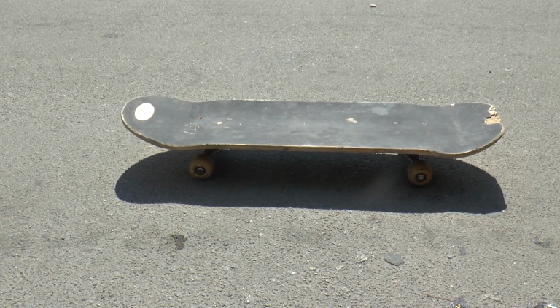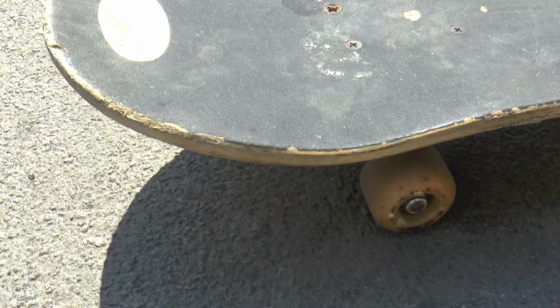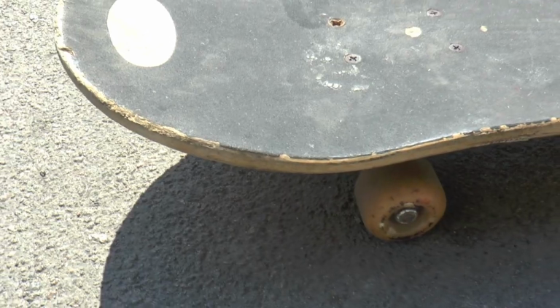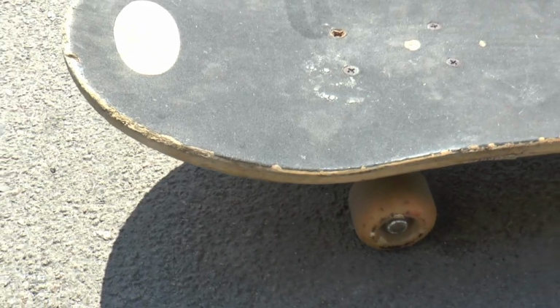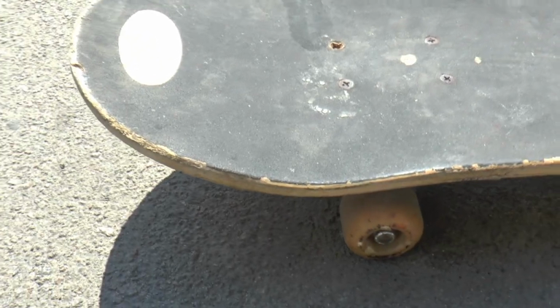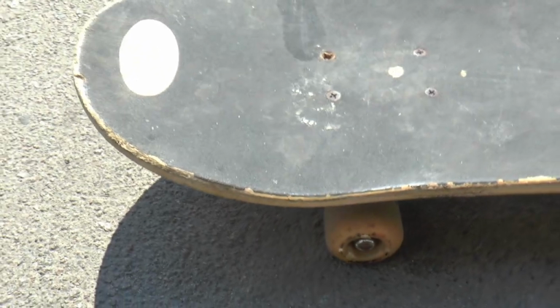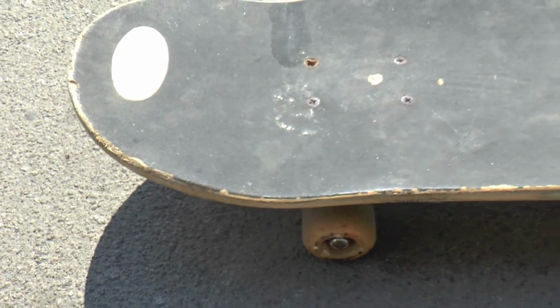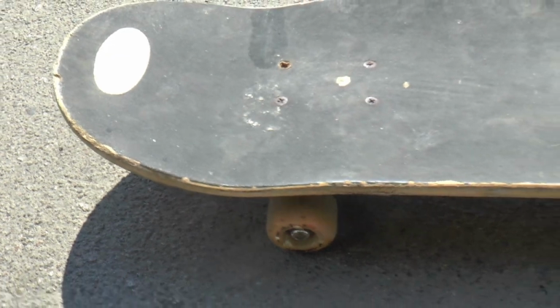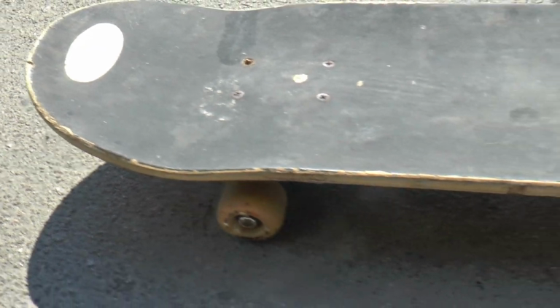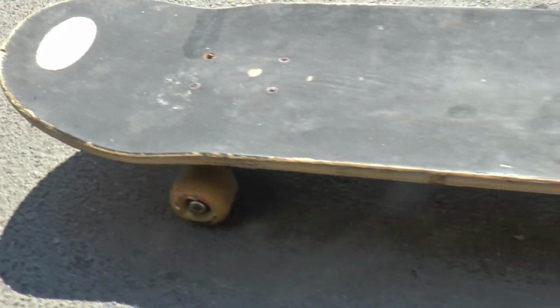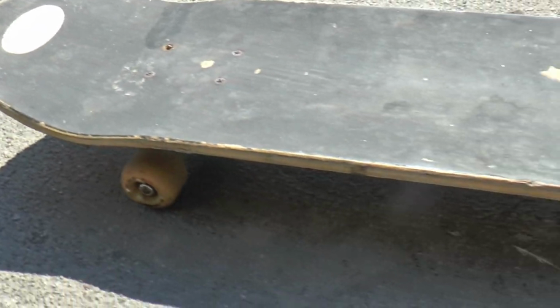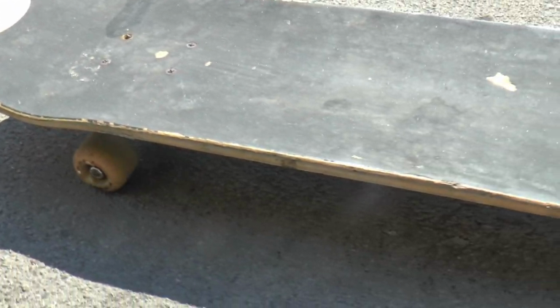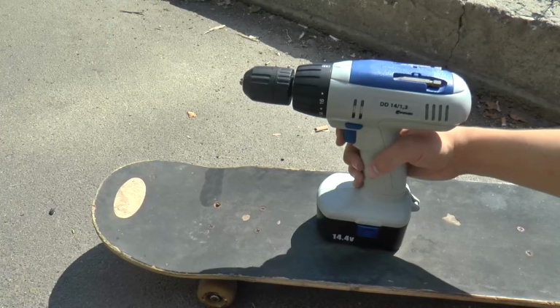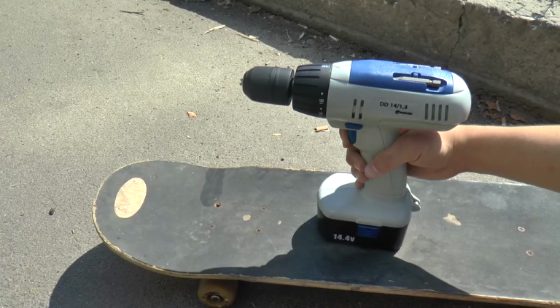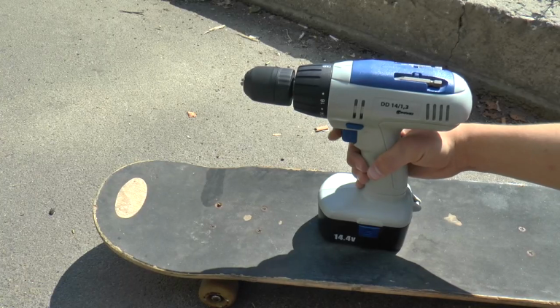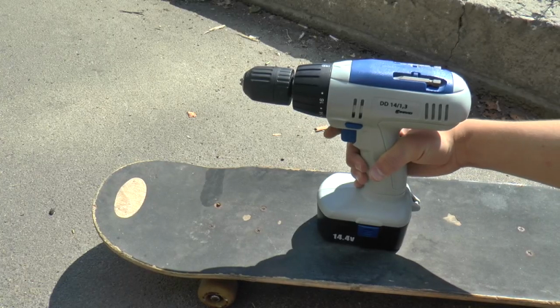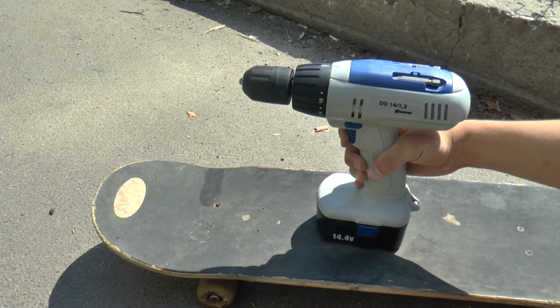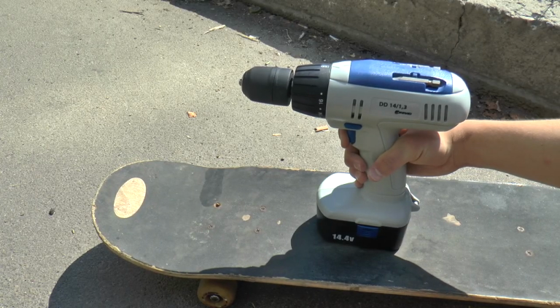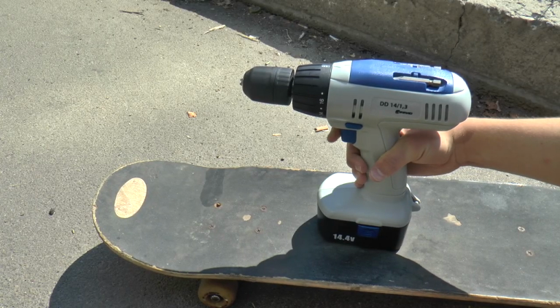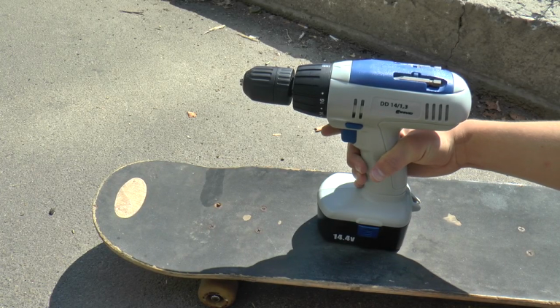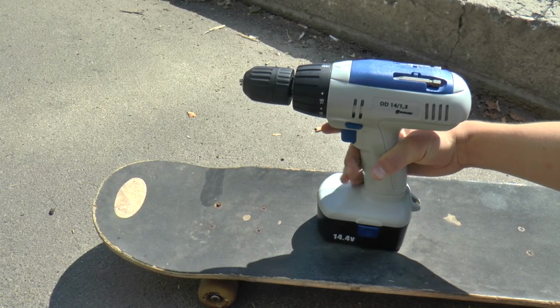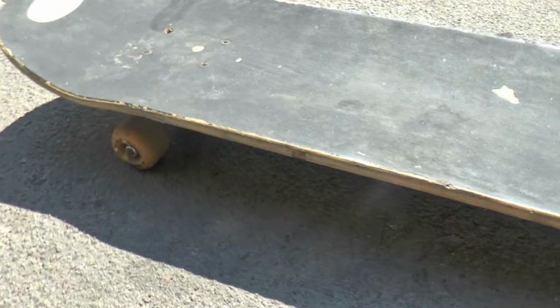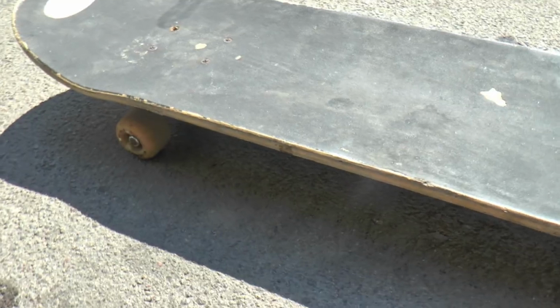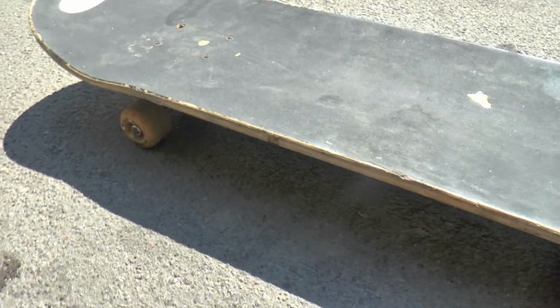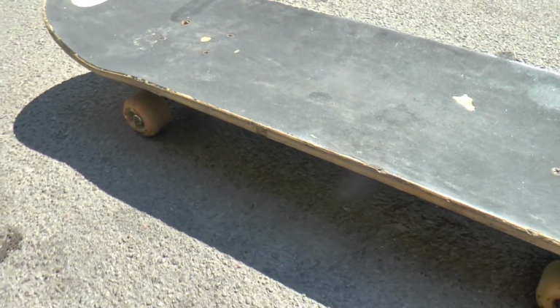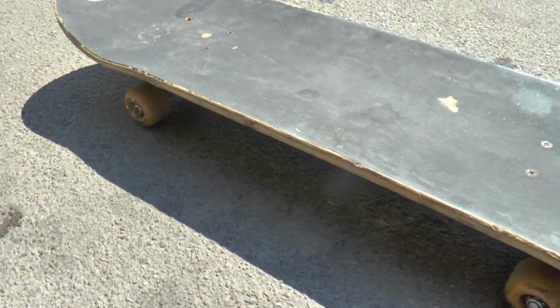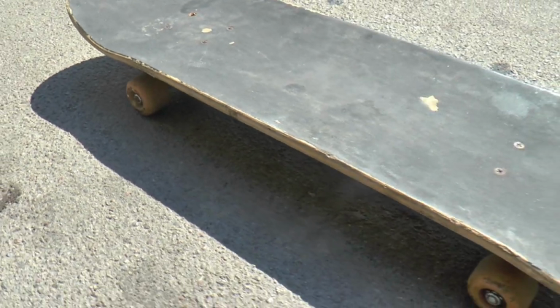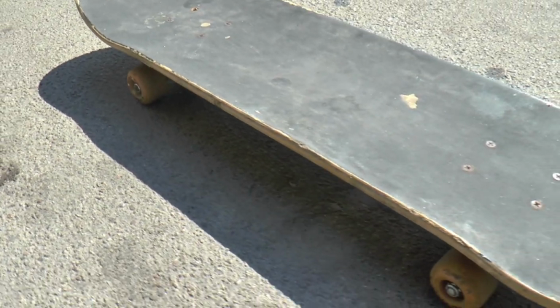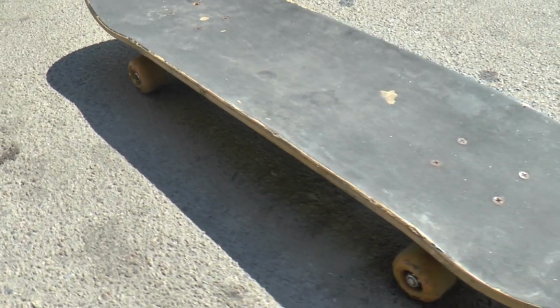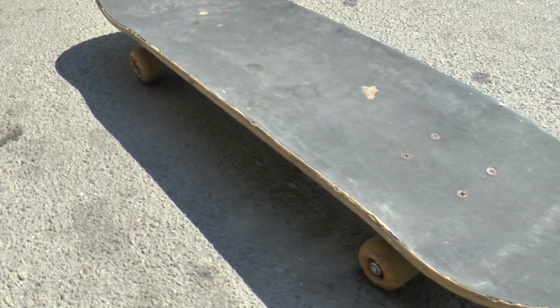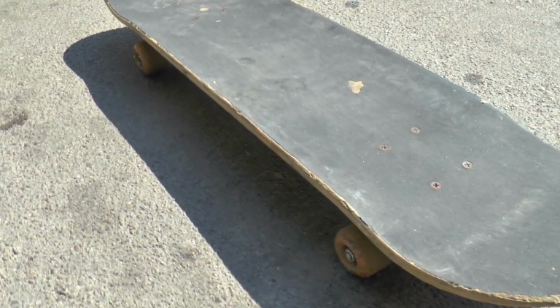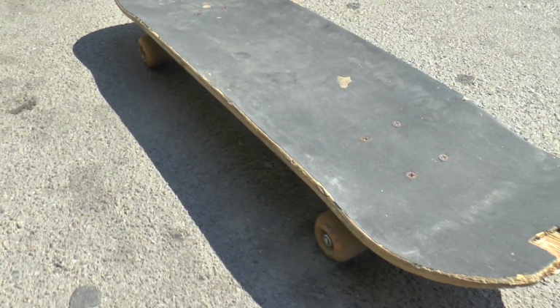I will show you a motoskate which will lead to the drive. I've been thinking about how to make this construction, and I came up with three options.